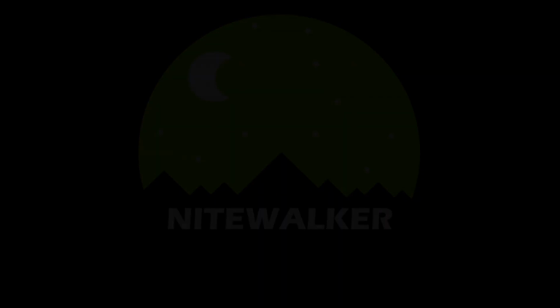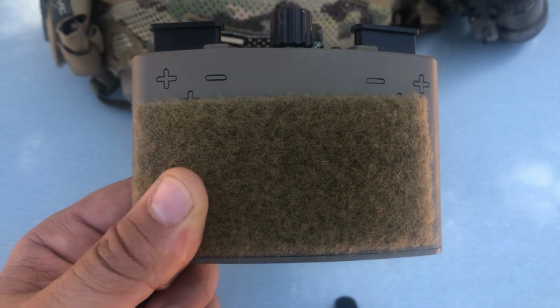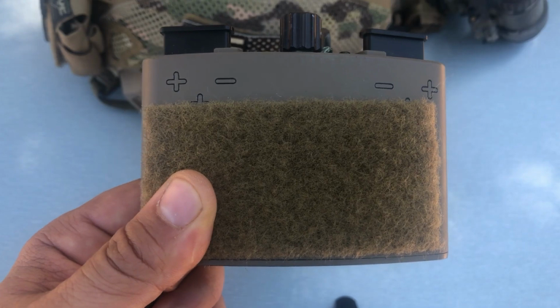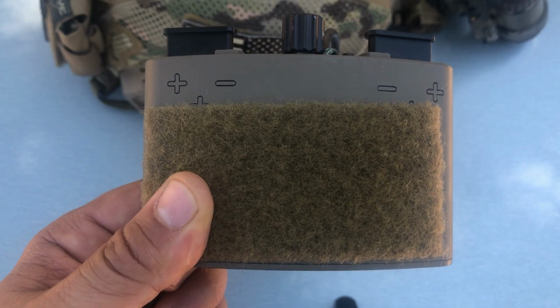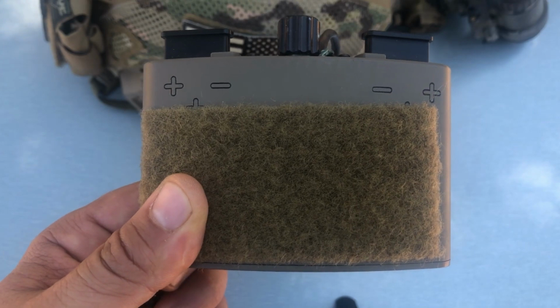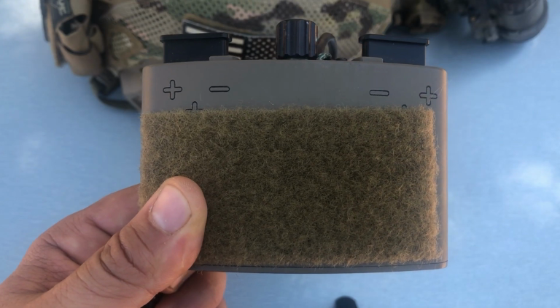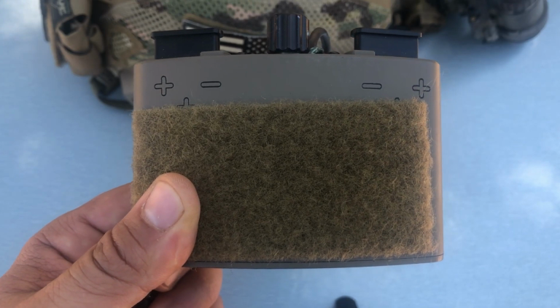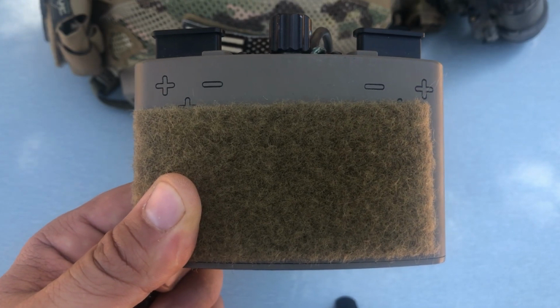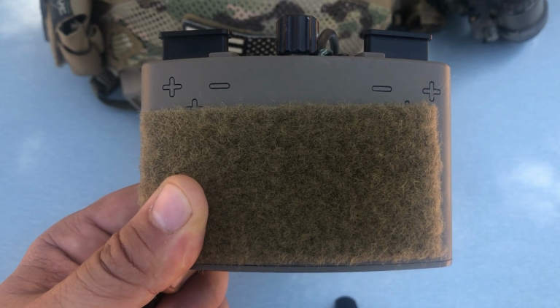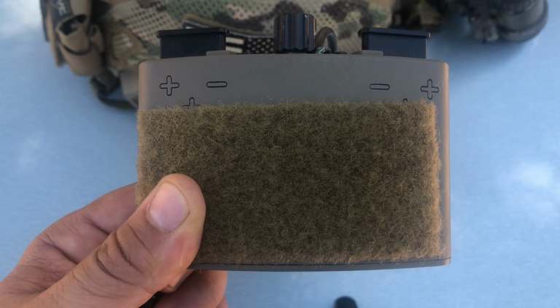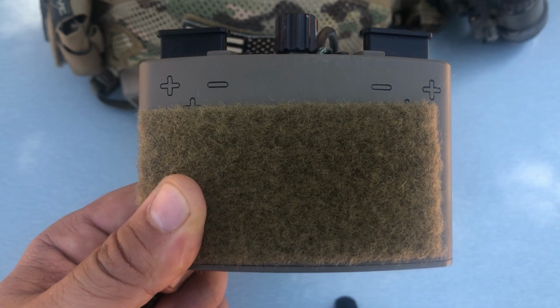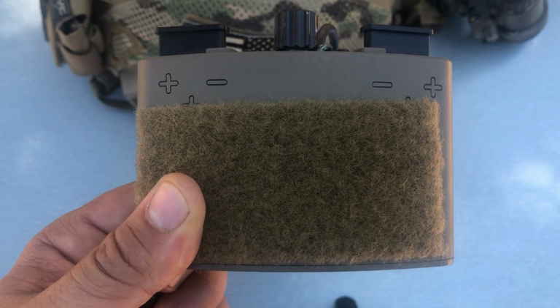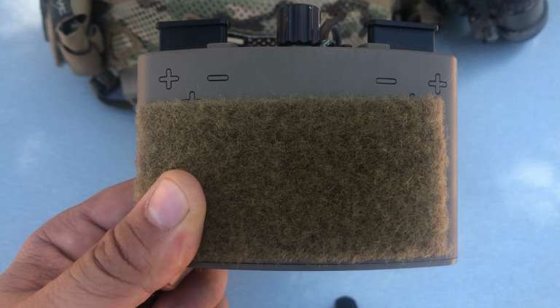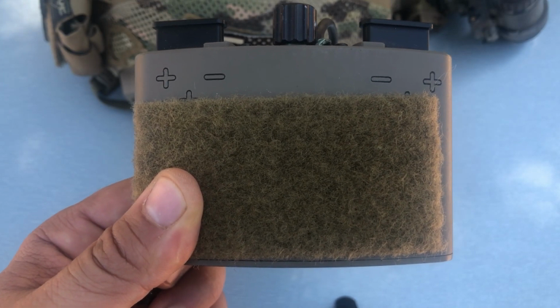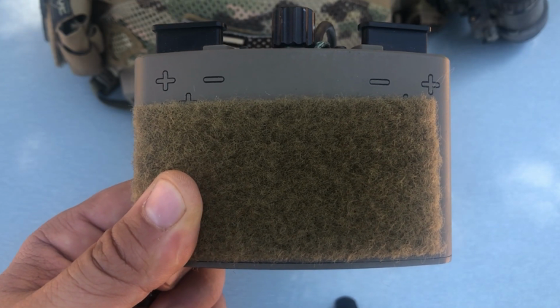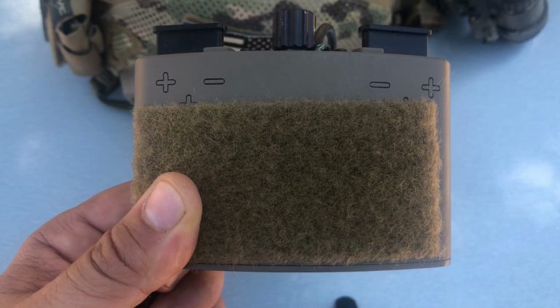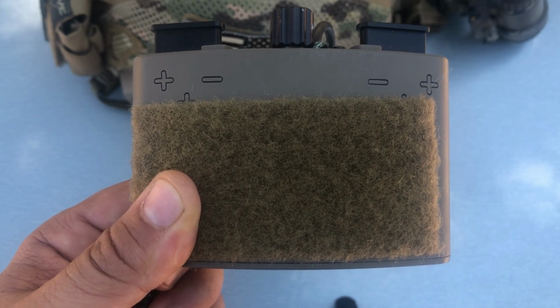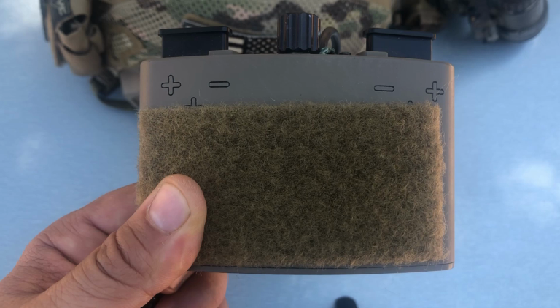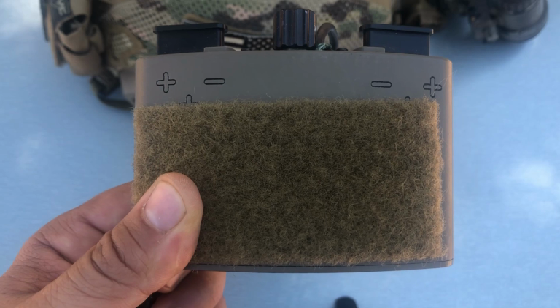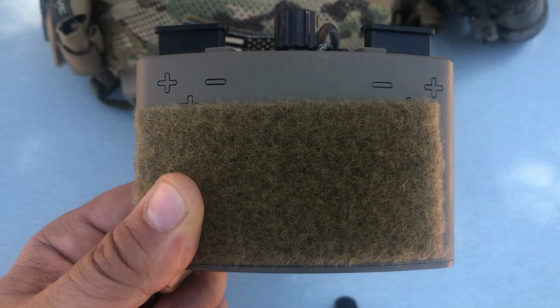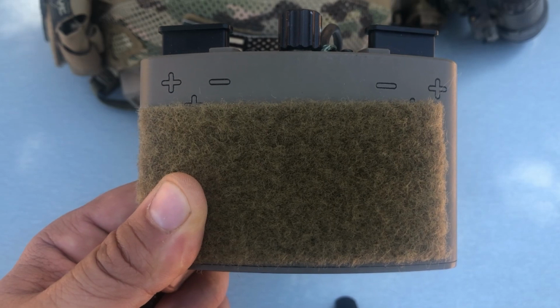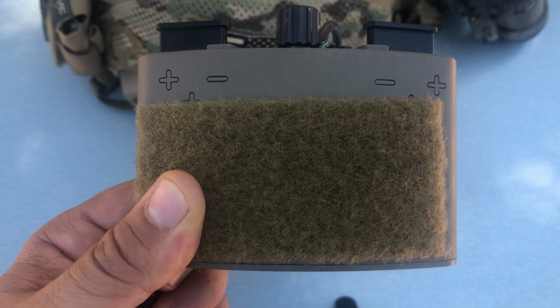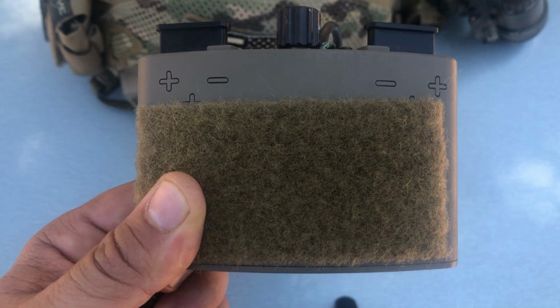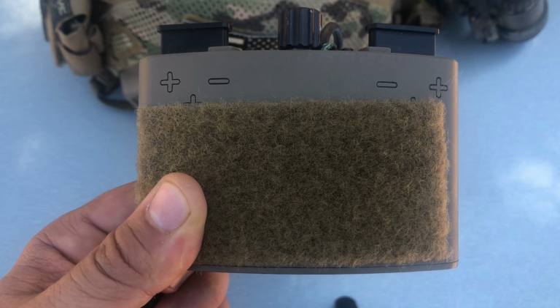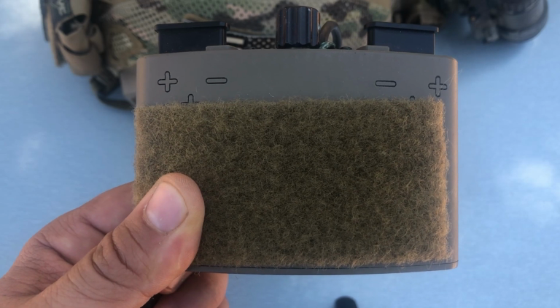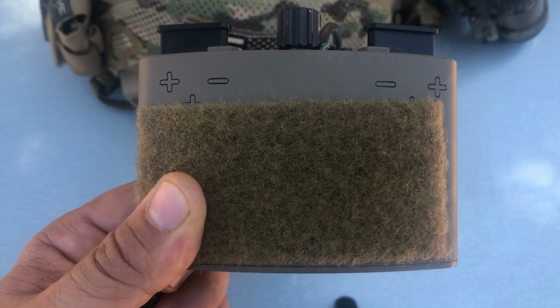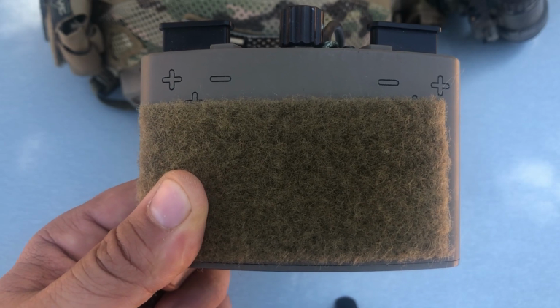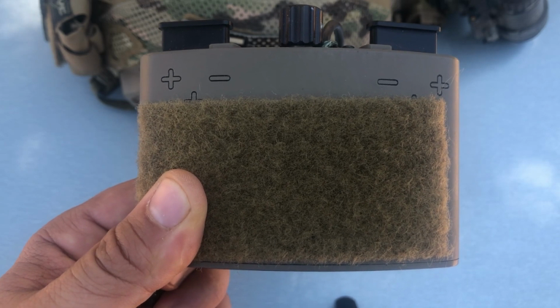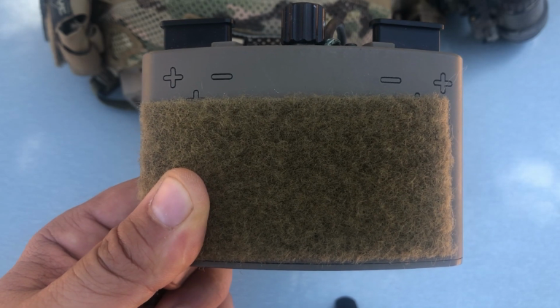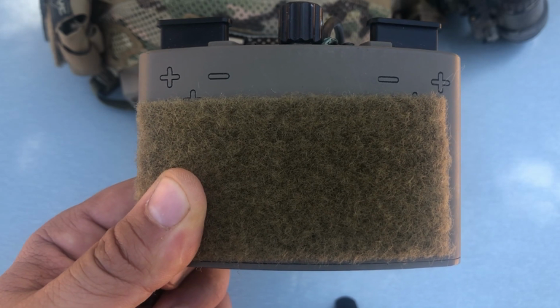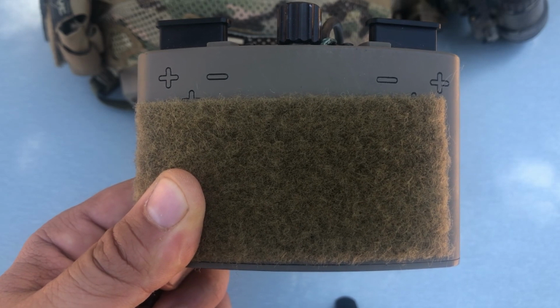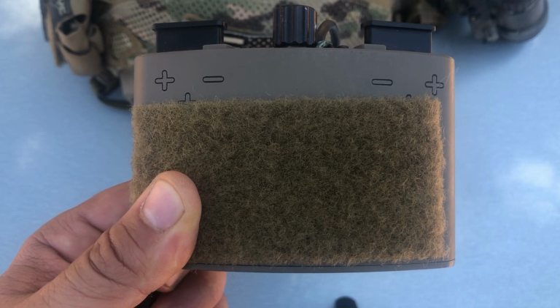What's up Nightwalkers? Today I'm going over the AV Night Vision Low Profile Battery Pack Ground Optimized.